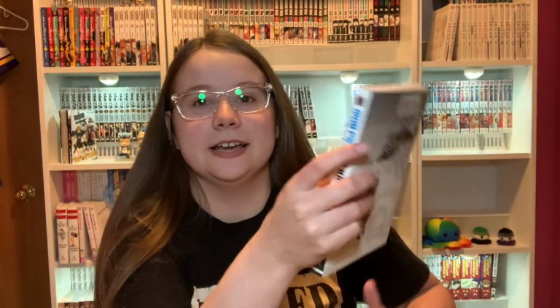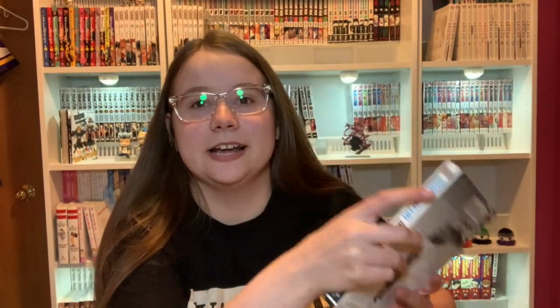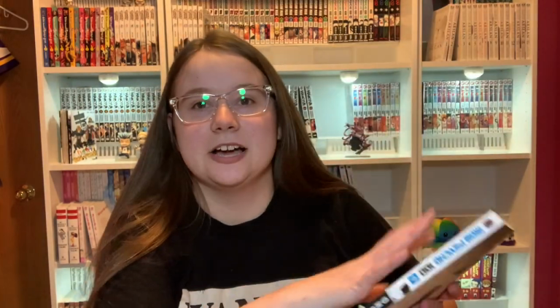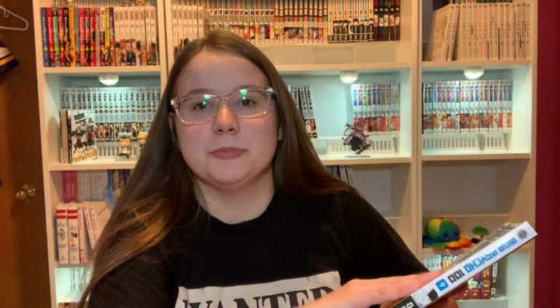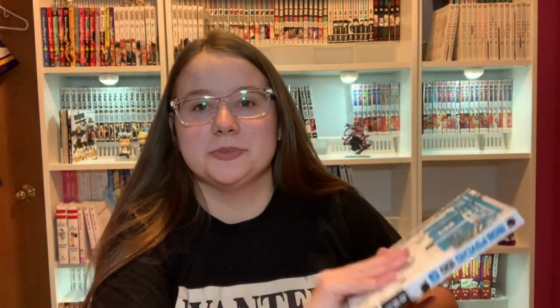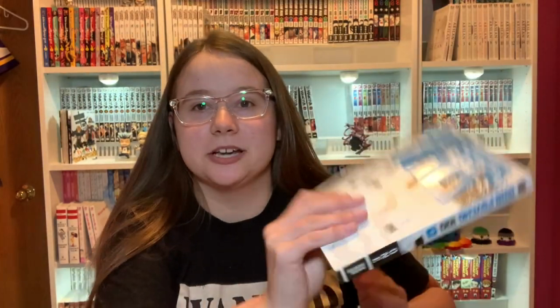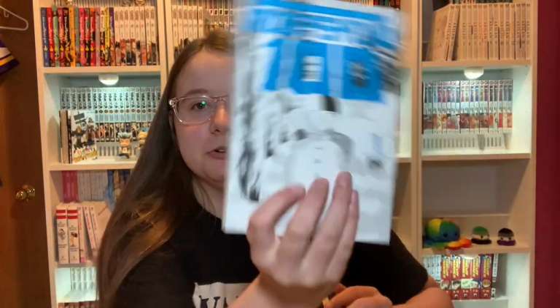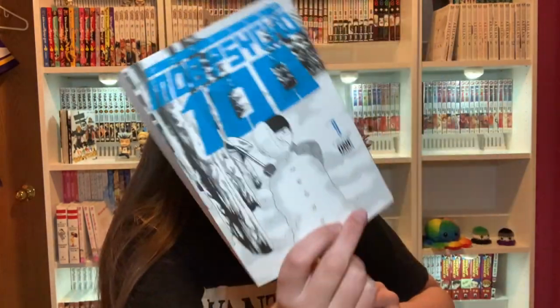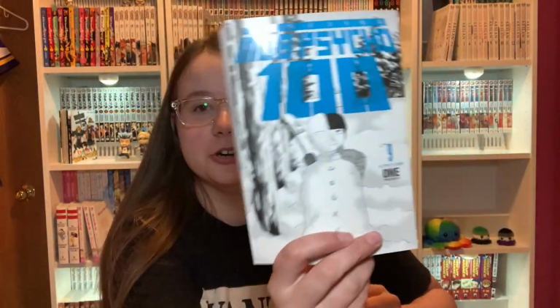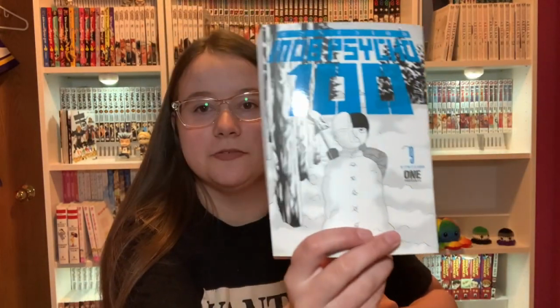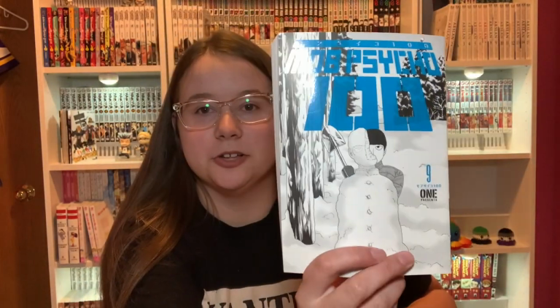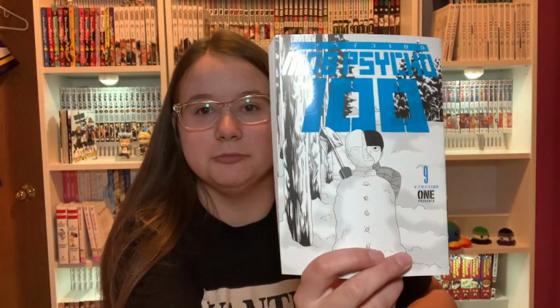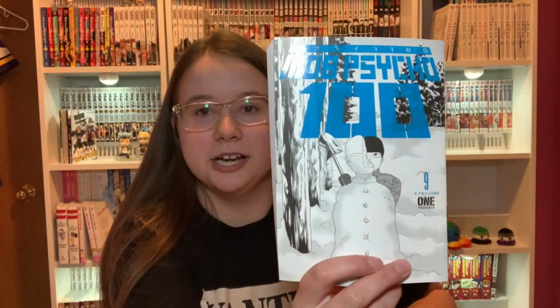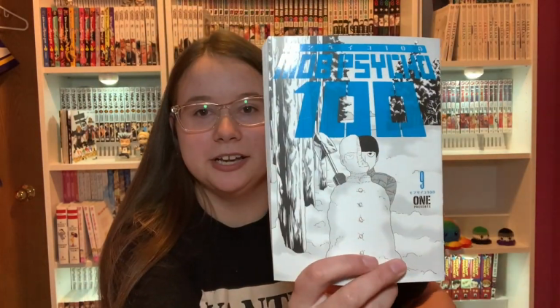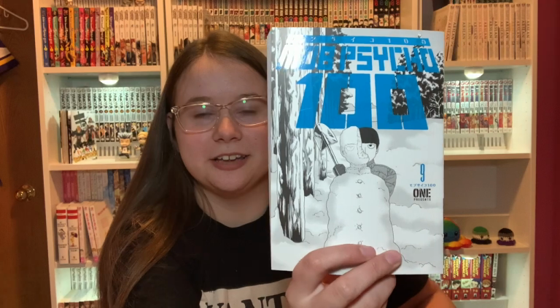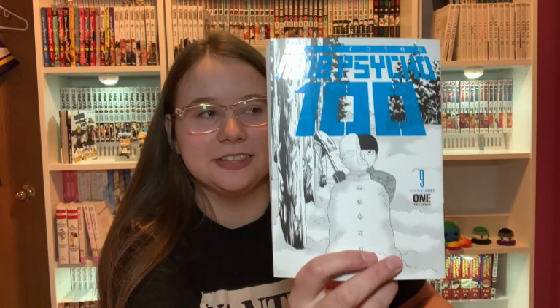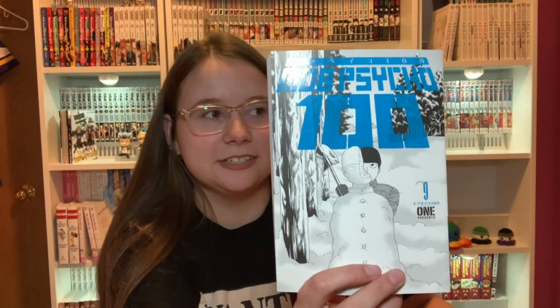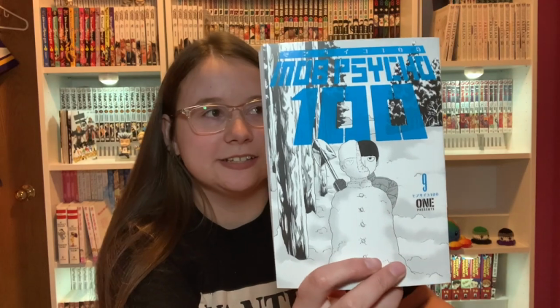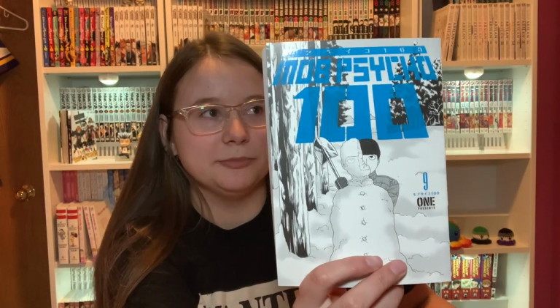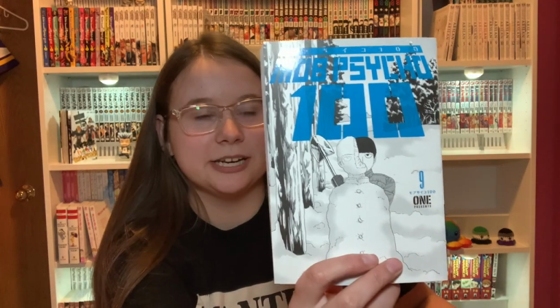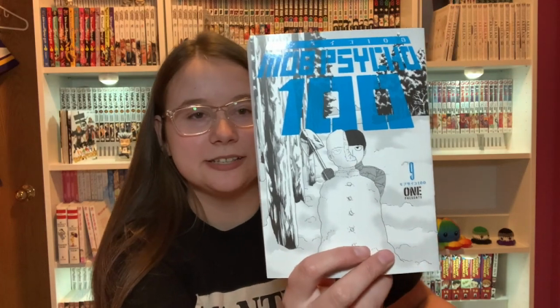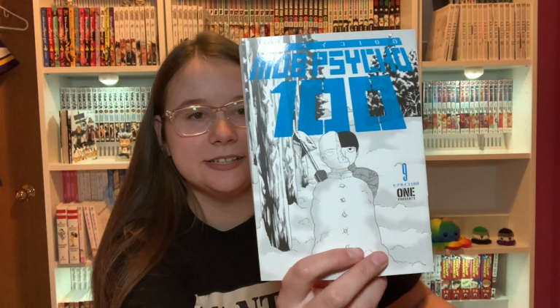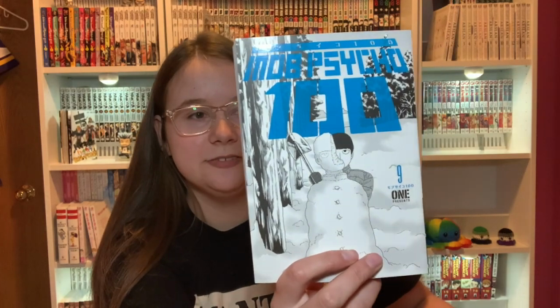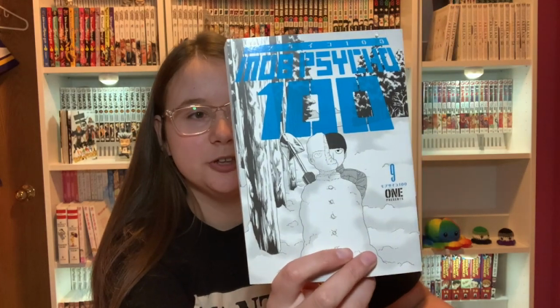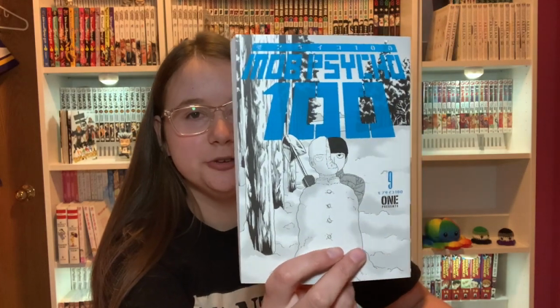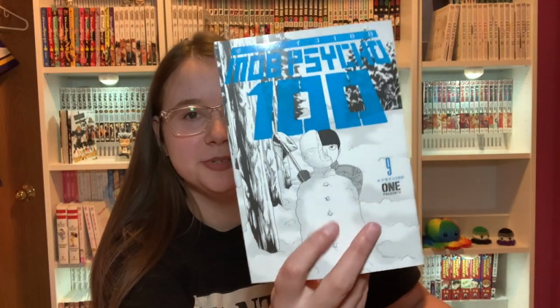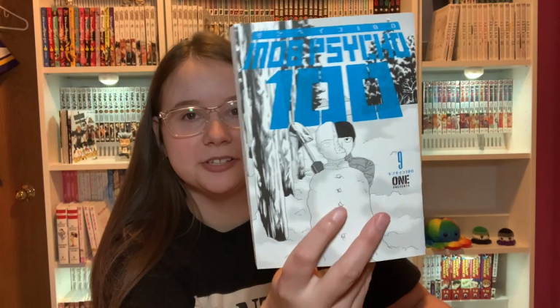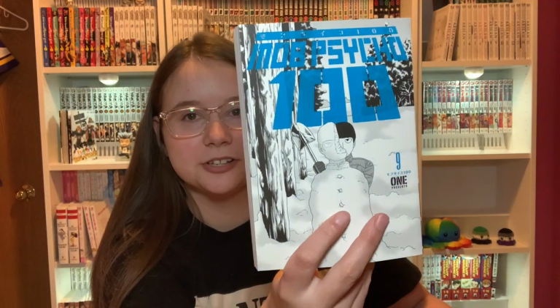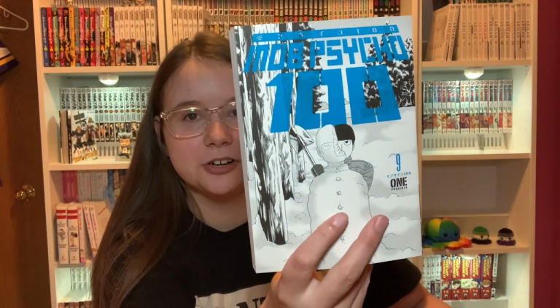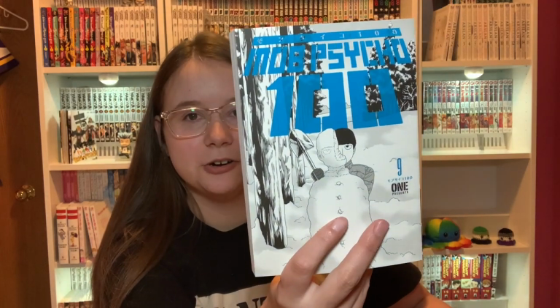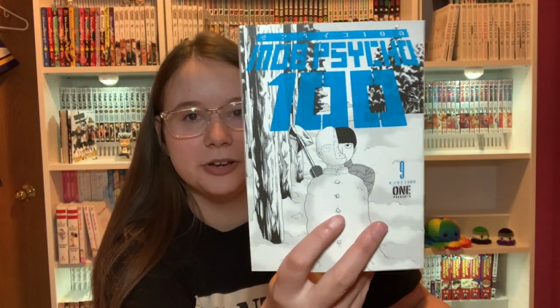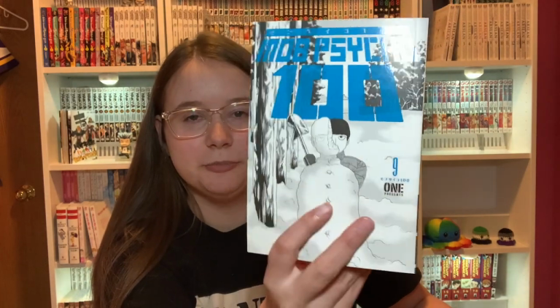Then I have Mob Psycho 100 Volume 9. I think this is complete at 16 volumes, so yep.